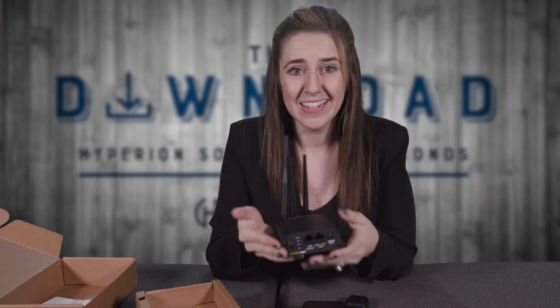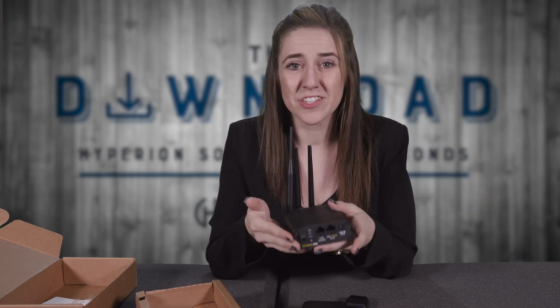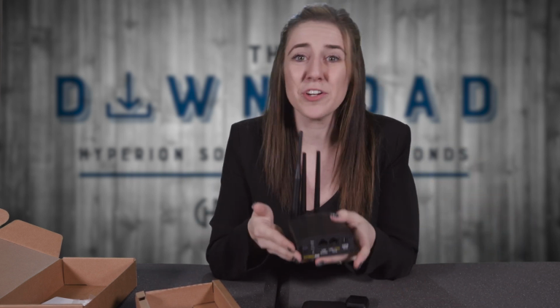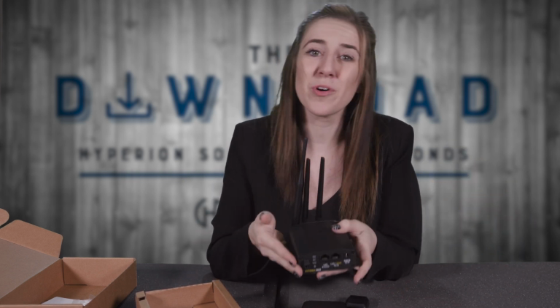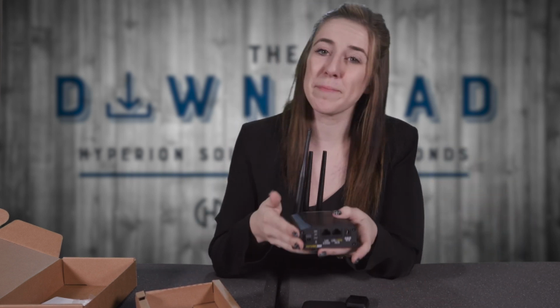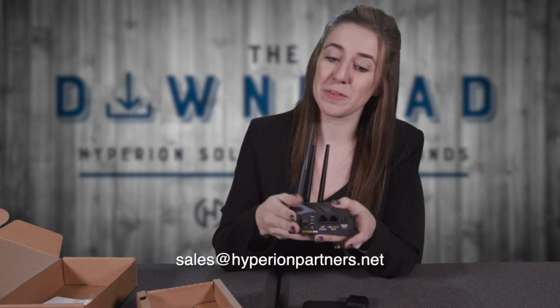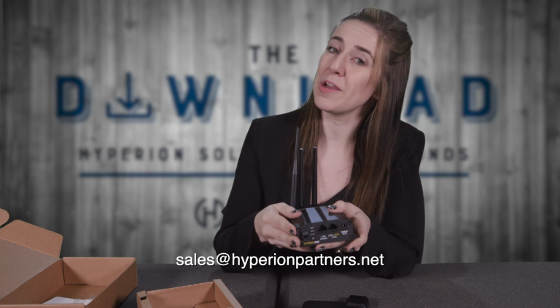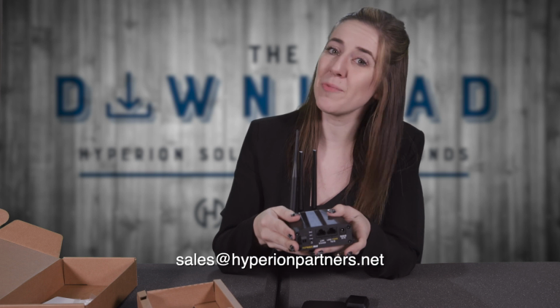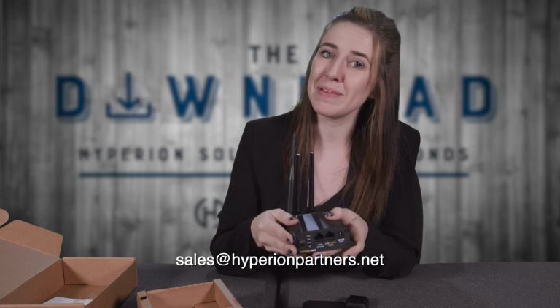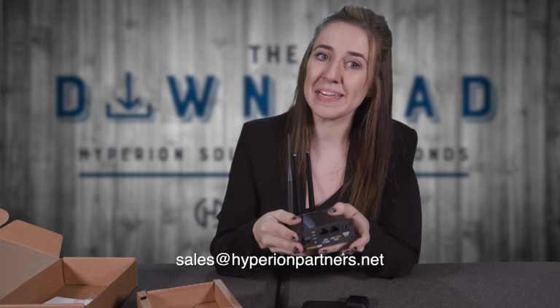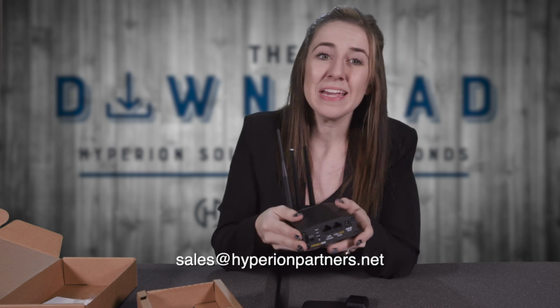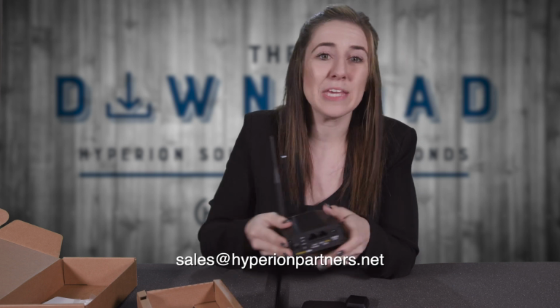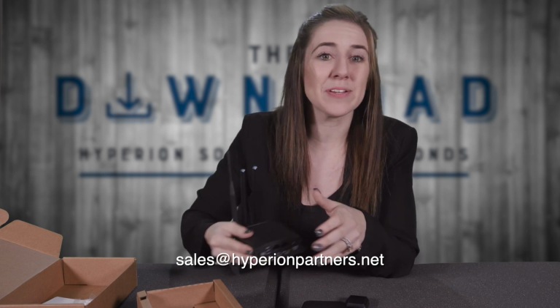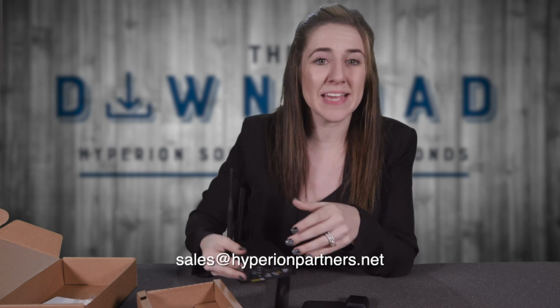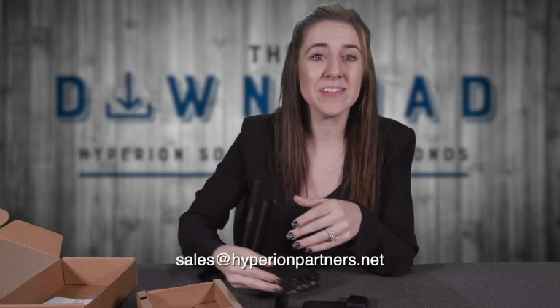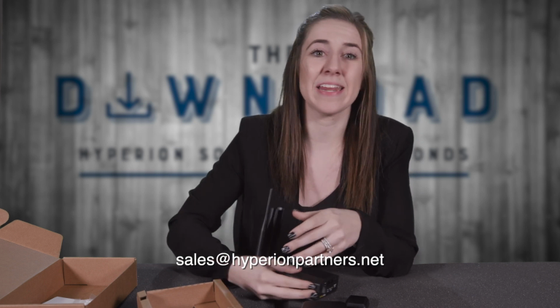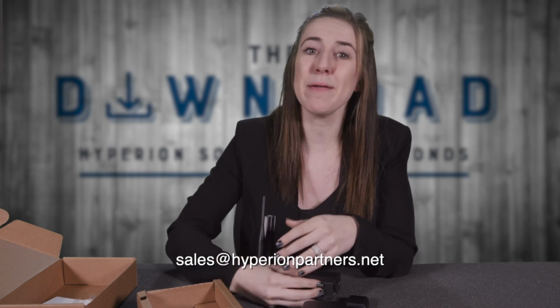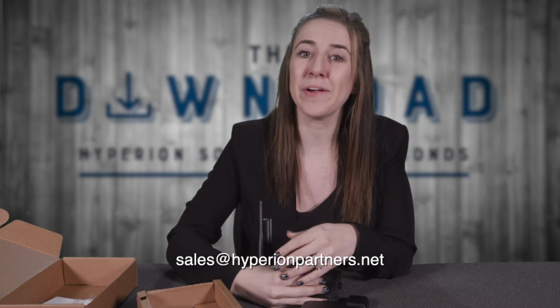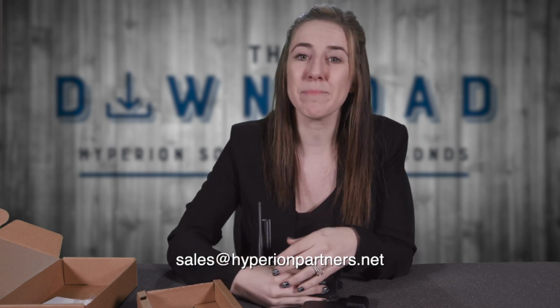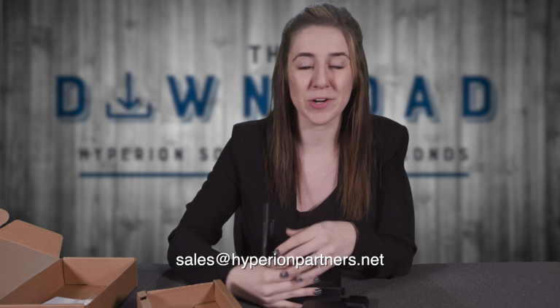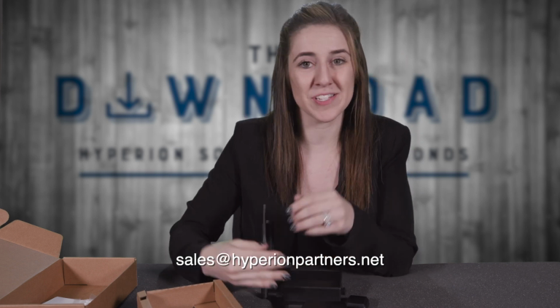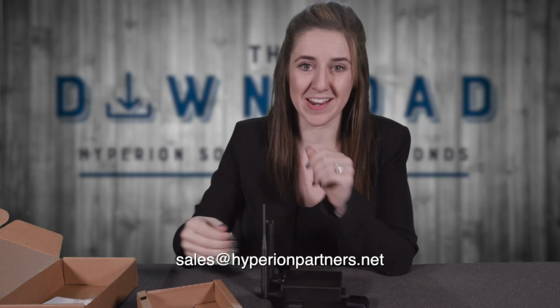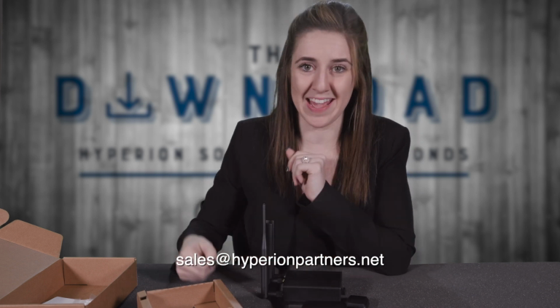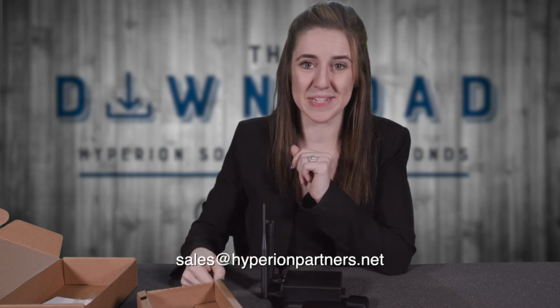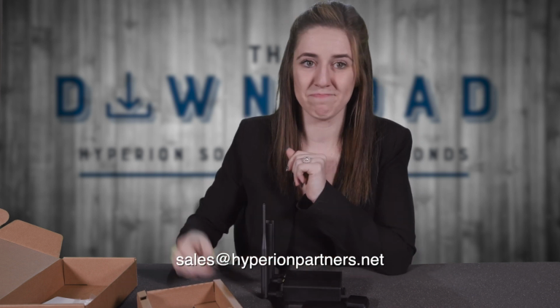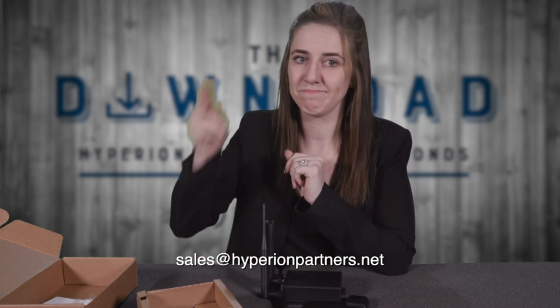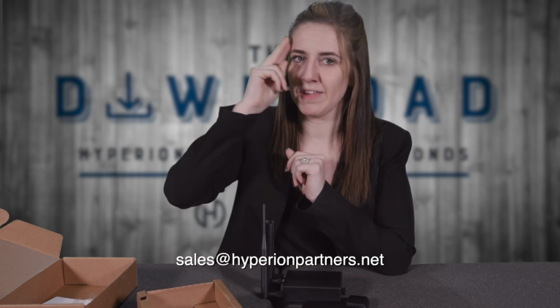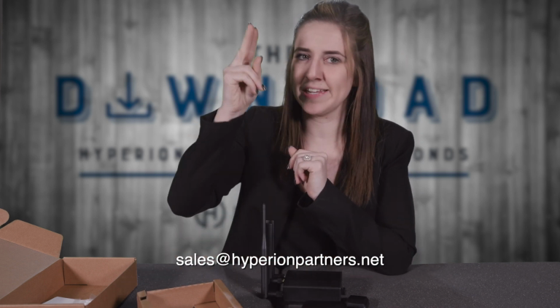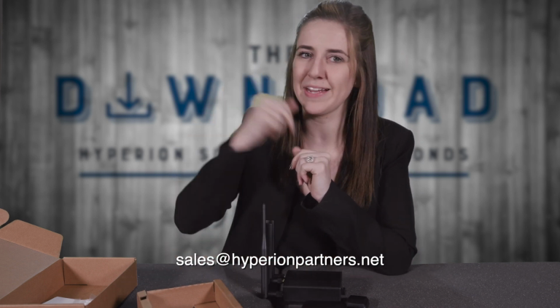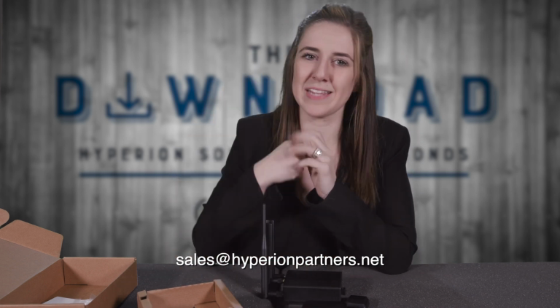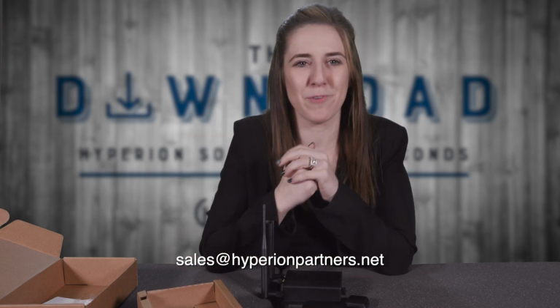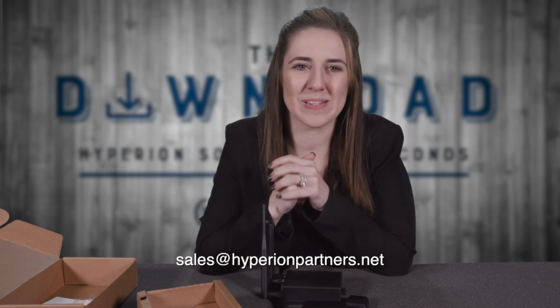To learn more about the BR-1 Mini, email sales at HyperionPartners.net. Until next time, folks.